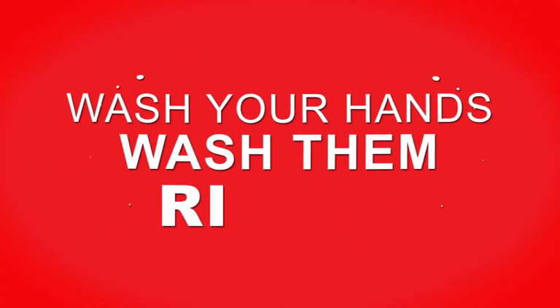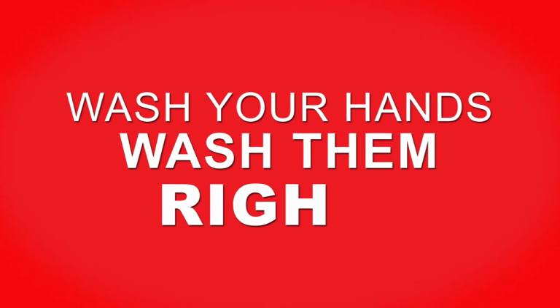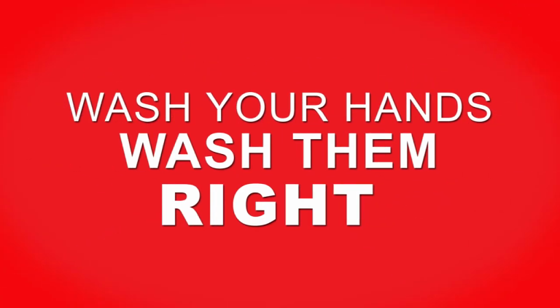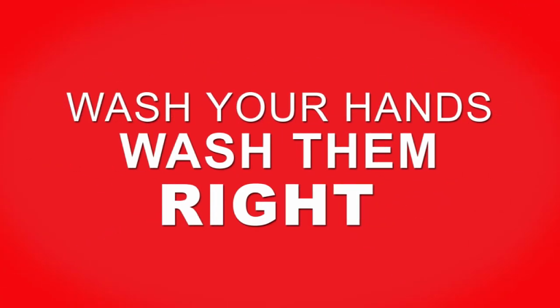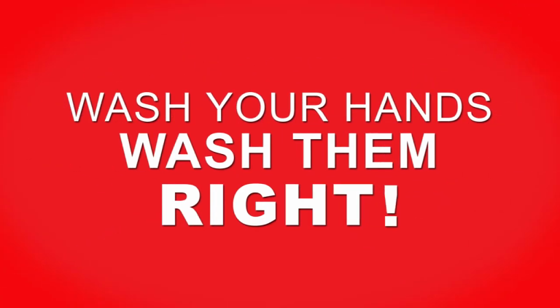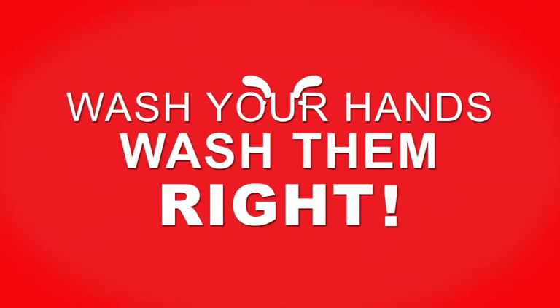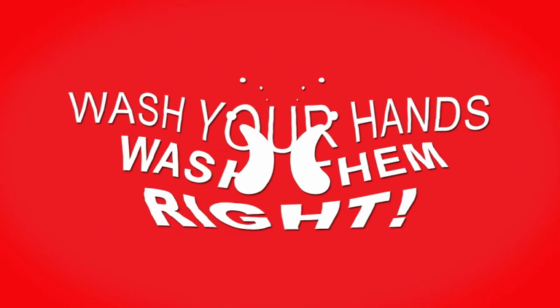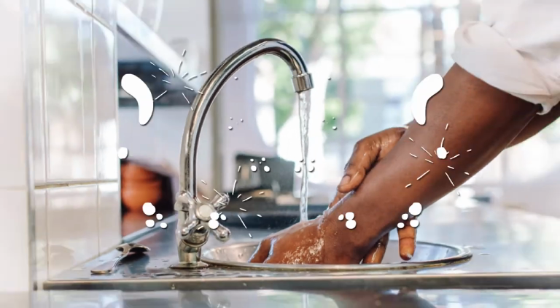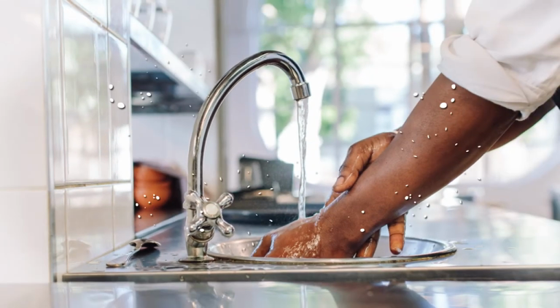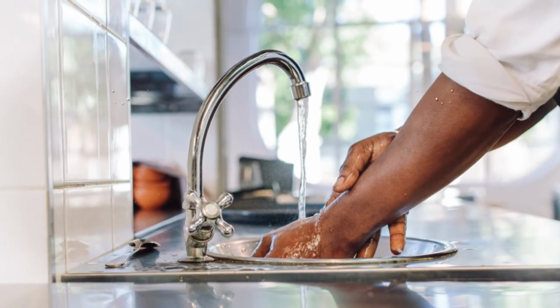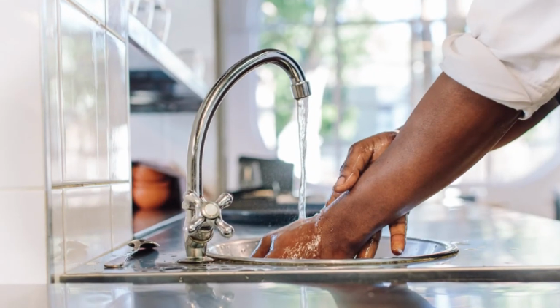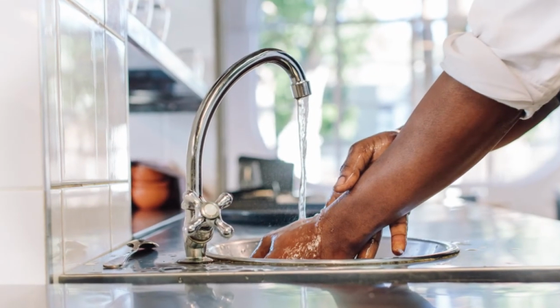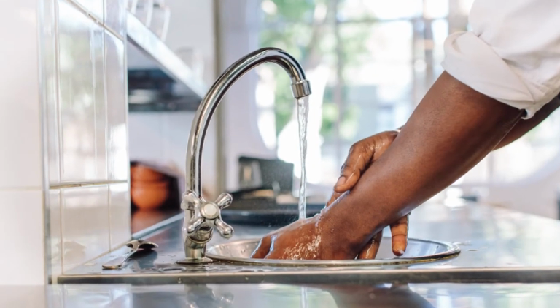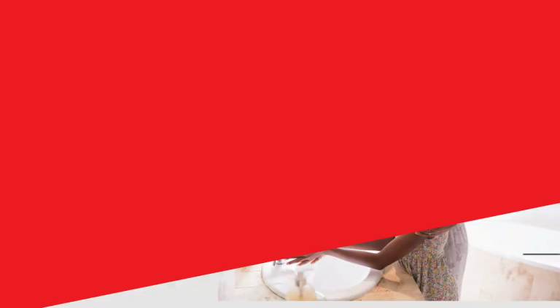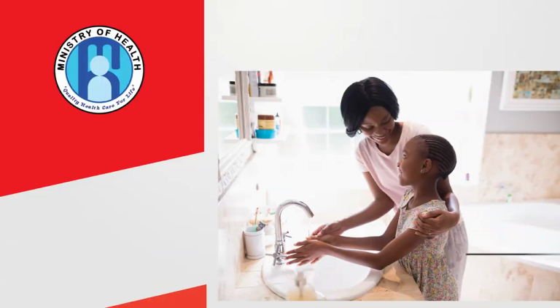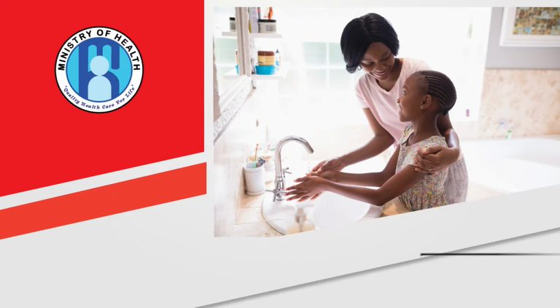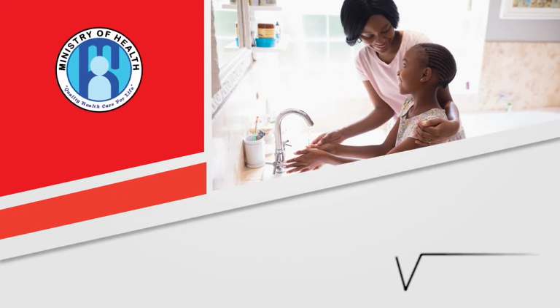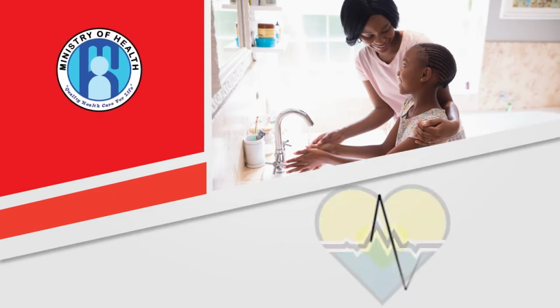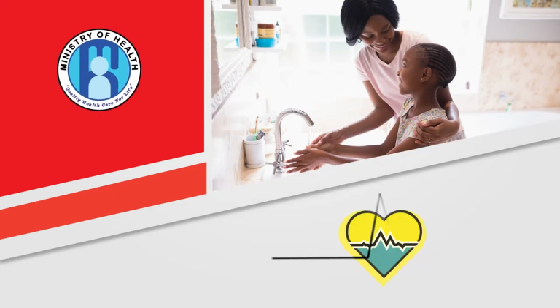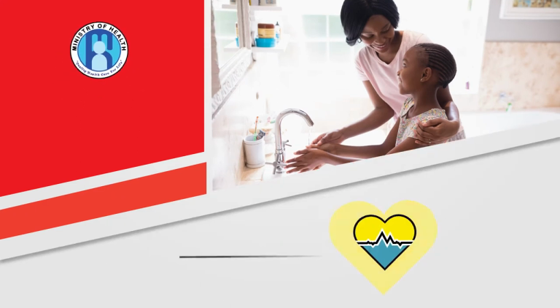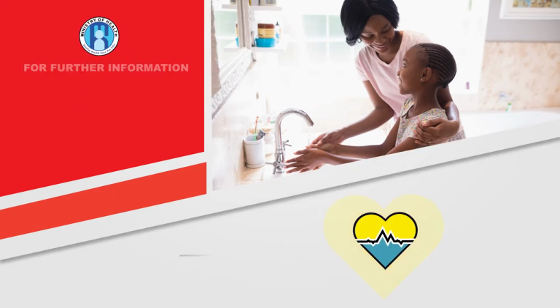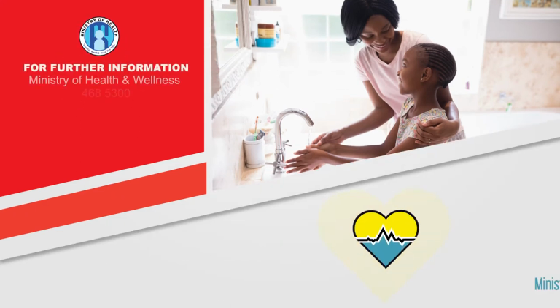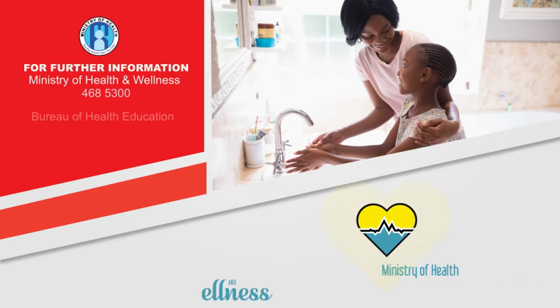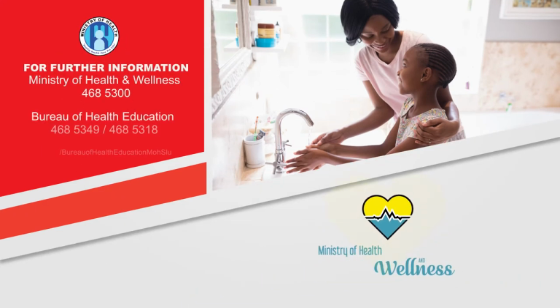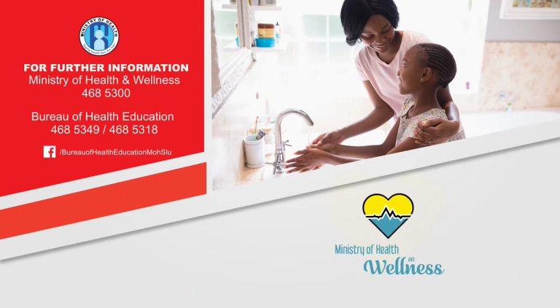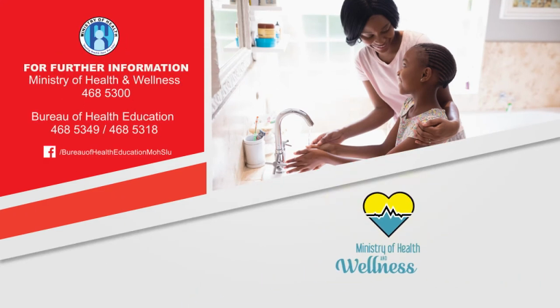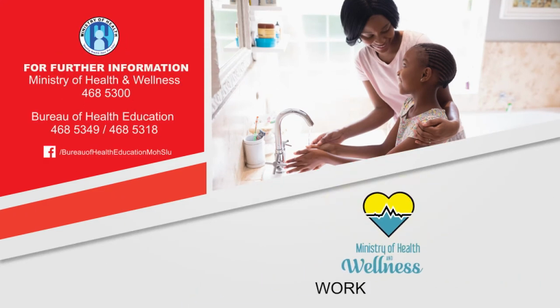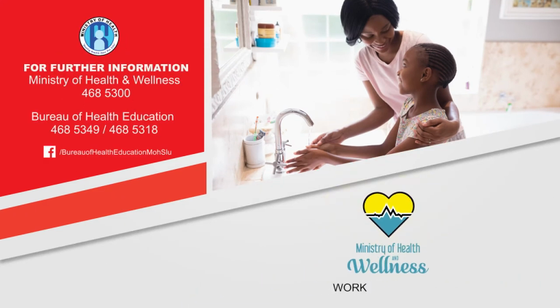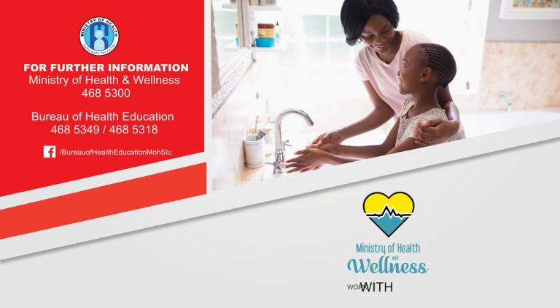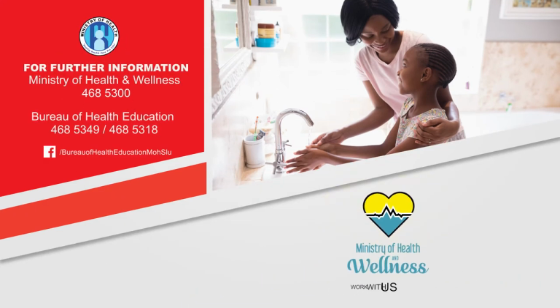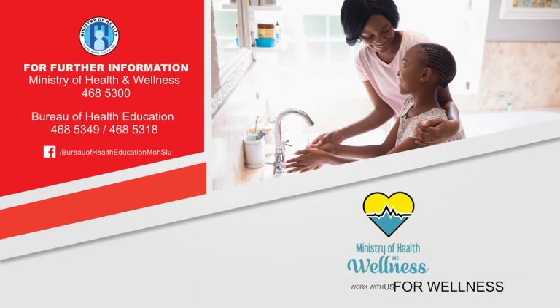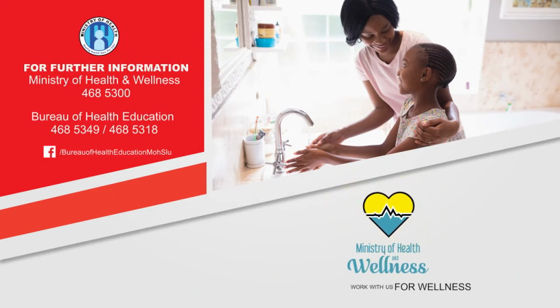Wash your hands, wash them right. This message brought to you courtesy the Bureau of Health Education of the Ministry of Health and Wellness.